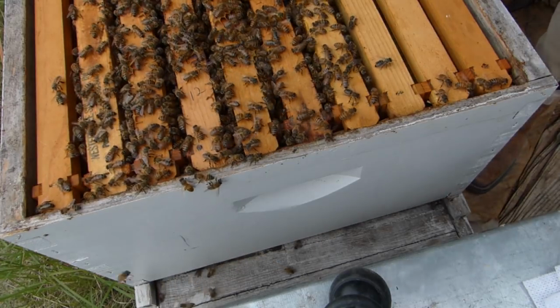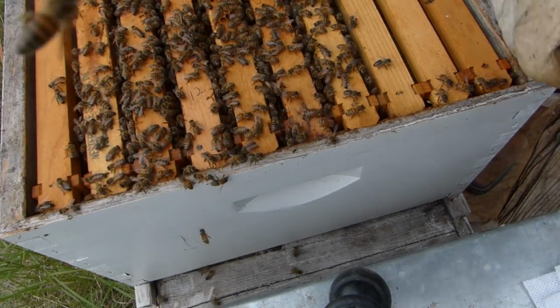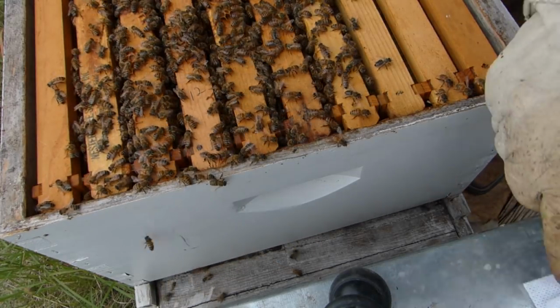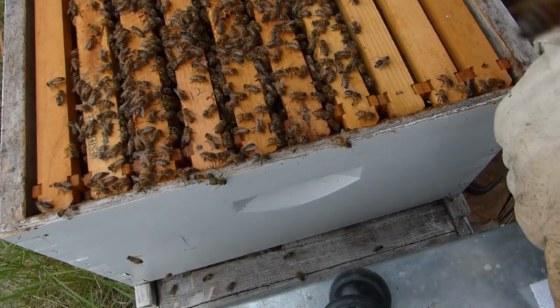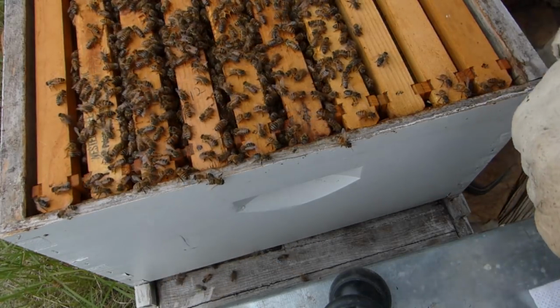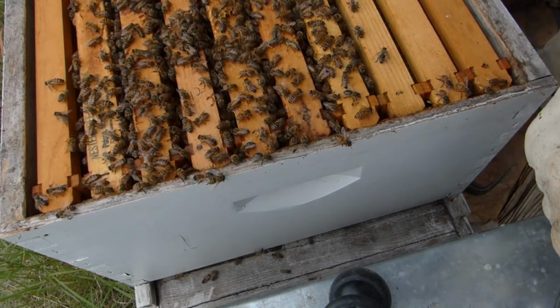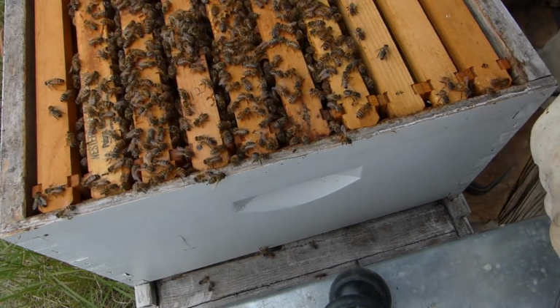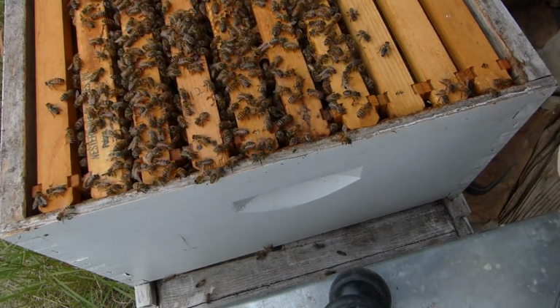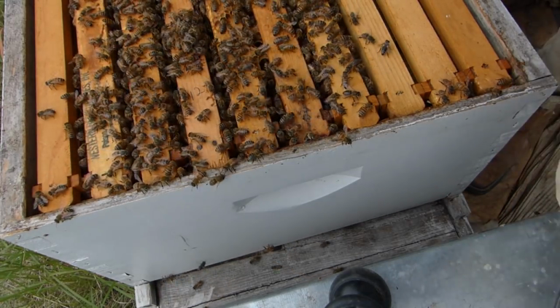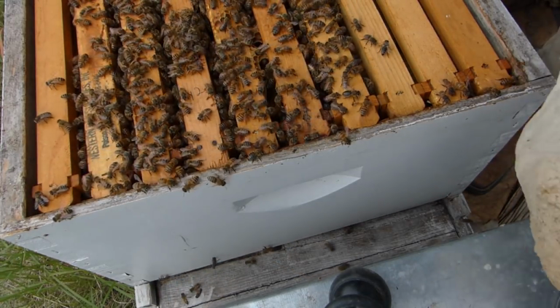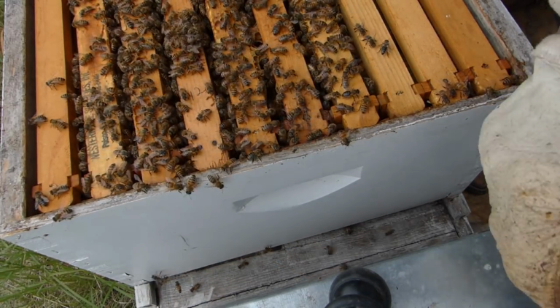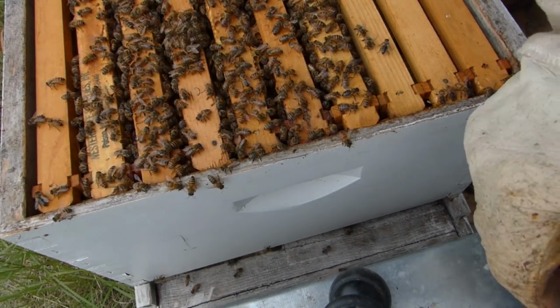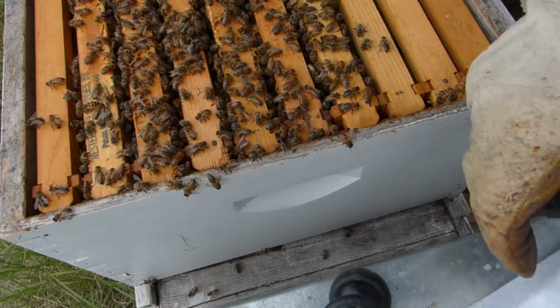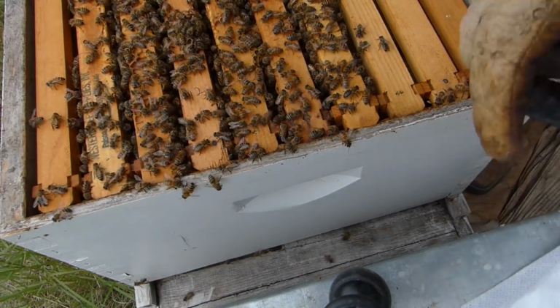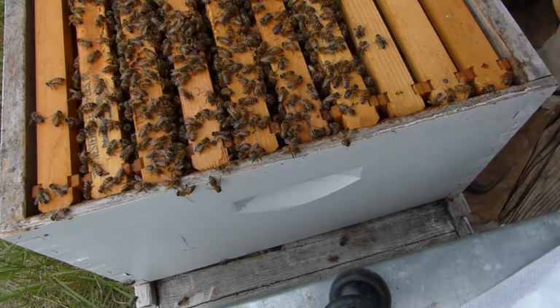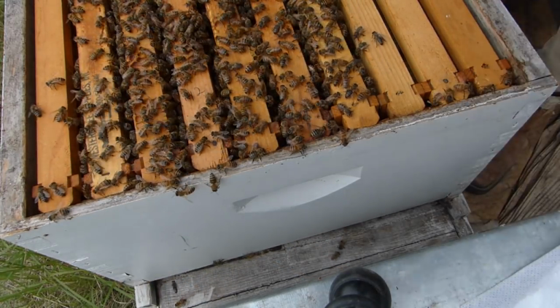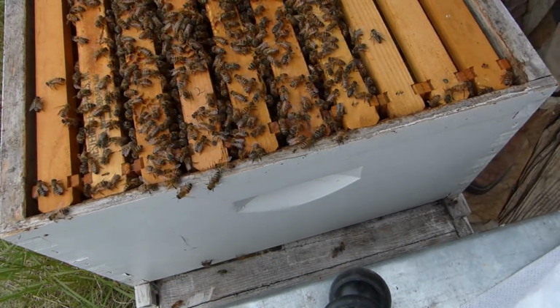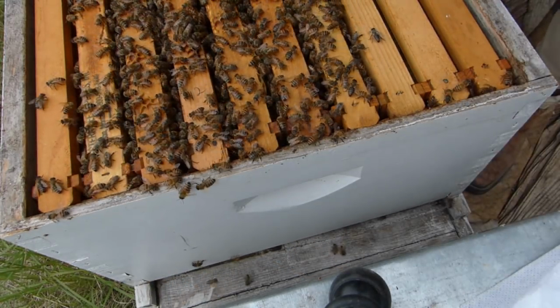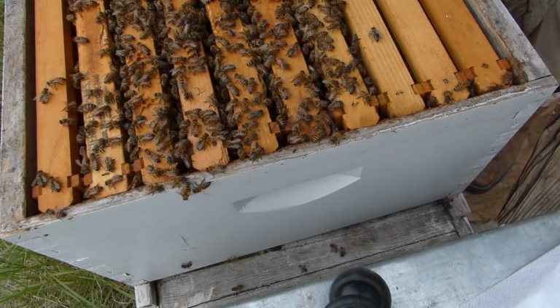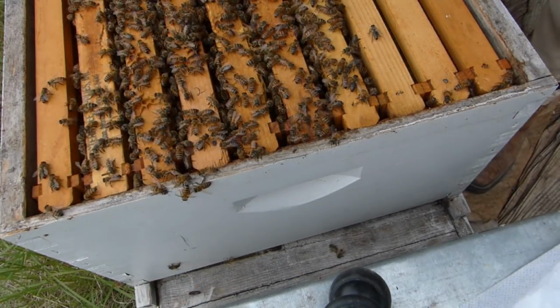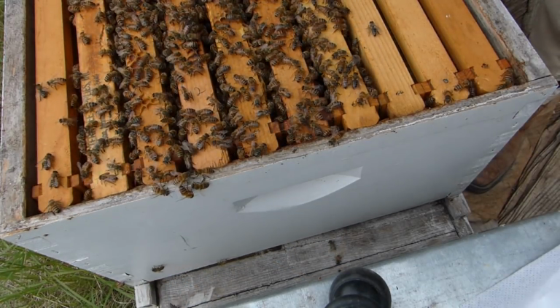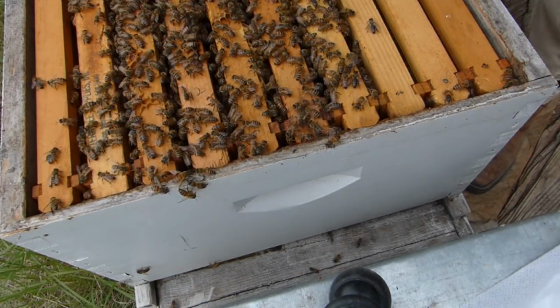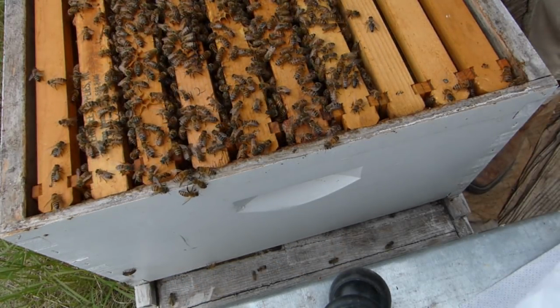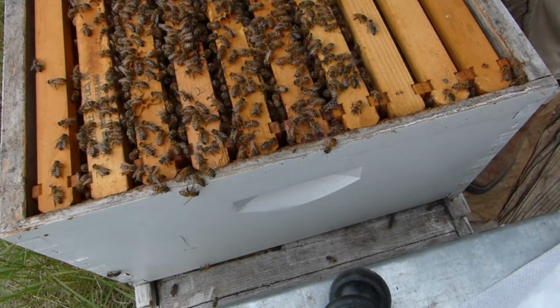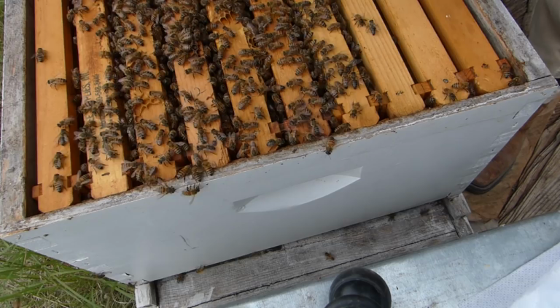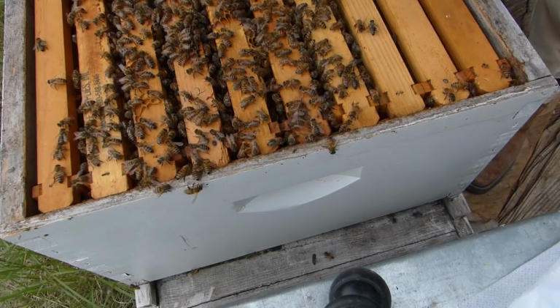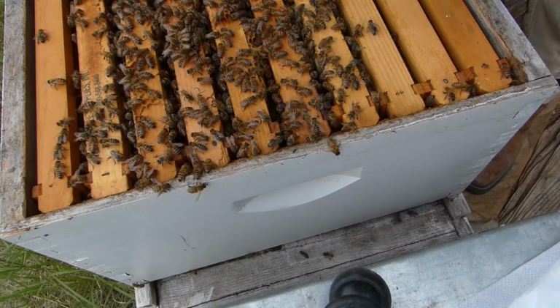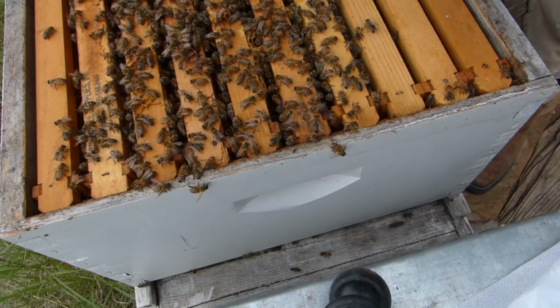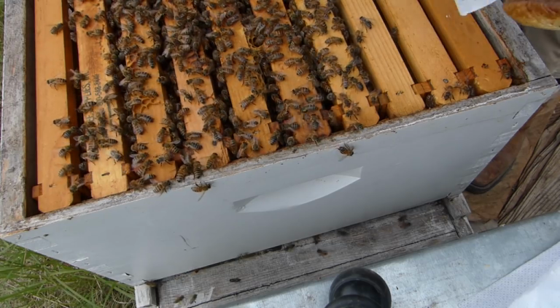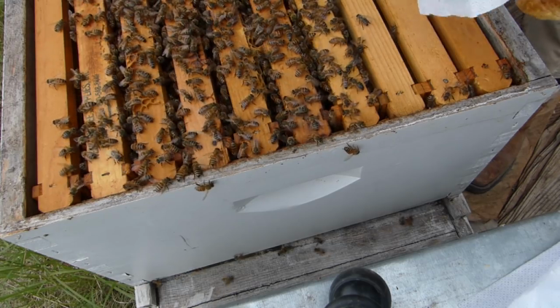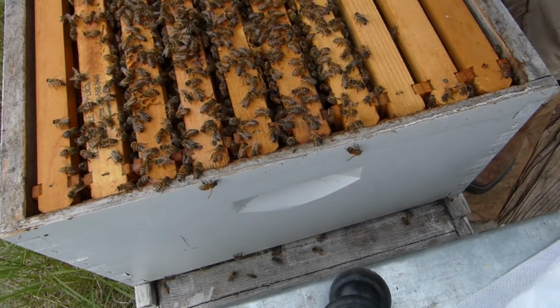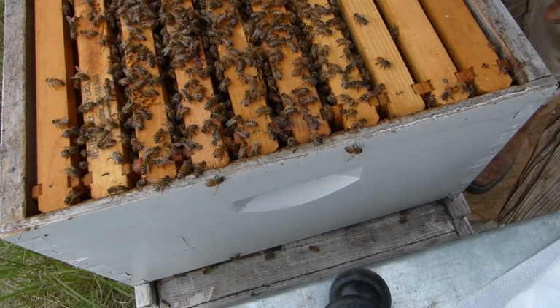Up here at the top as well, before we put the inner cover back on, we're going to lay them in these corners.